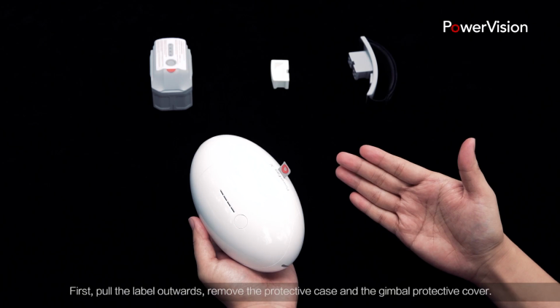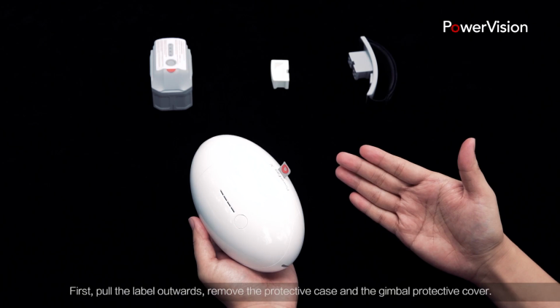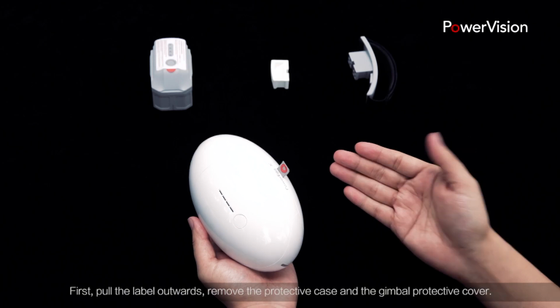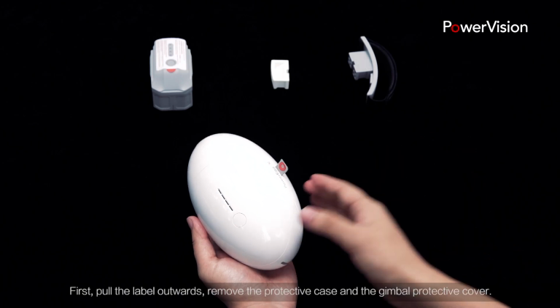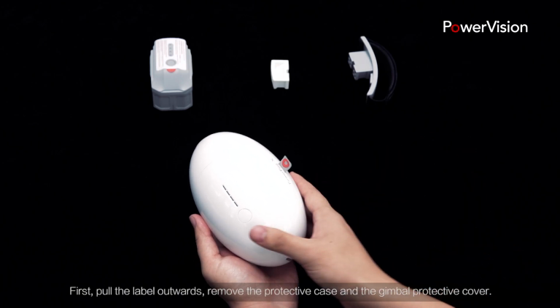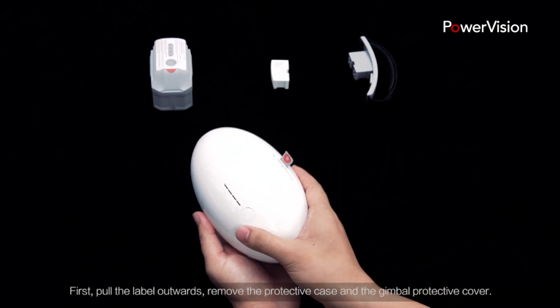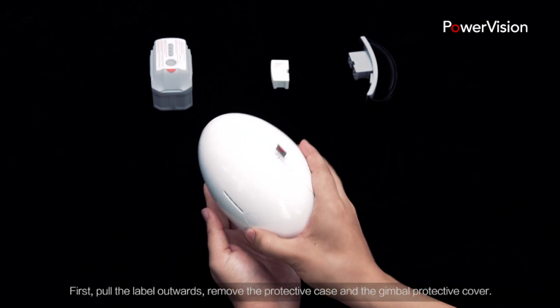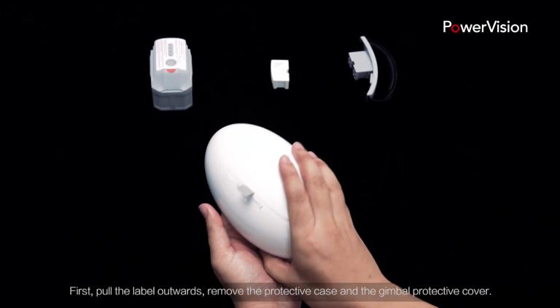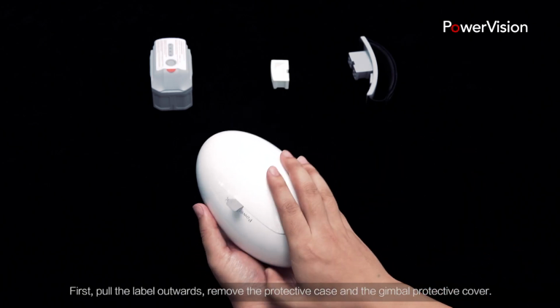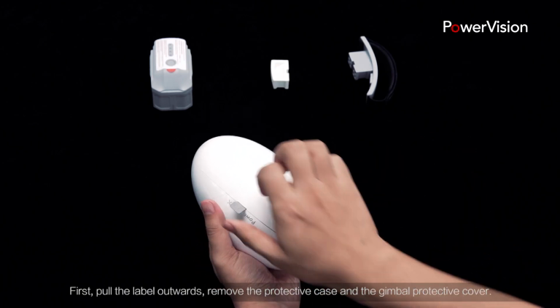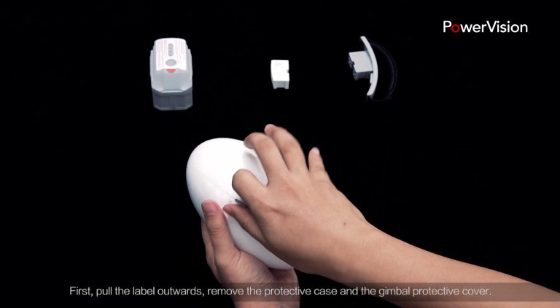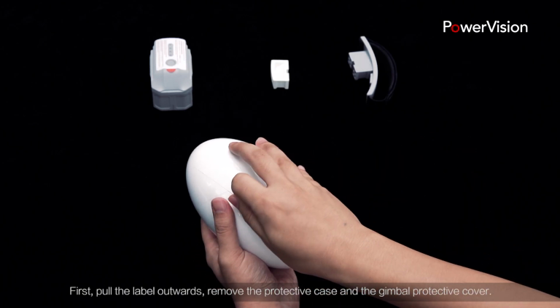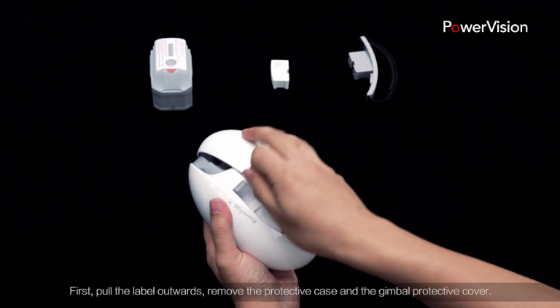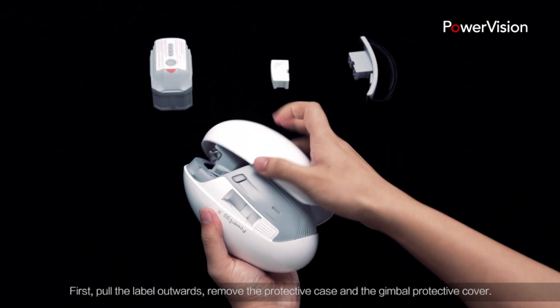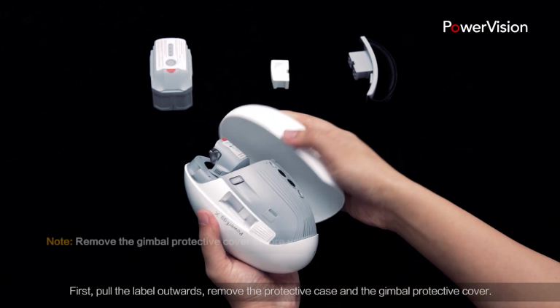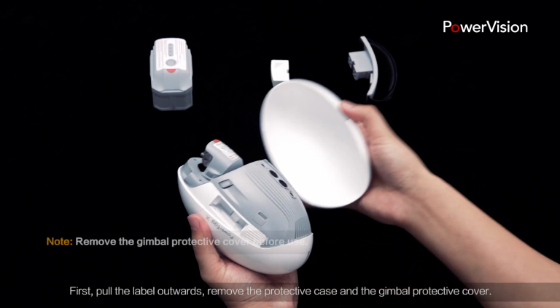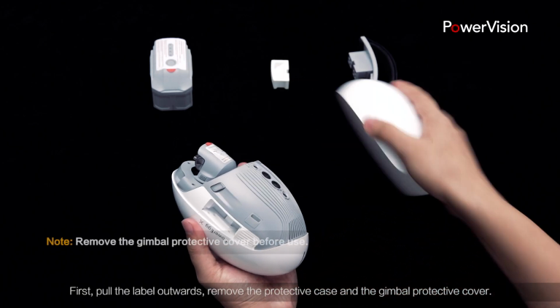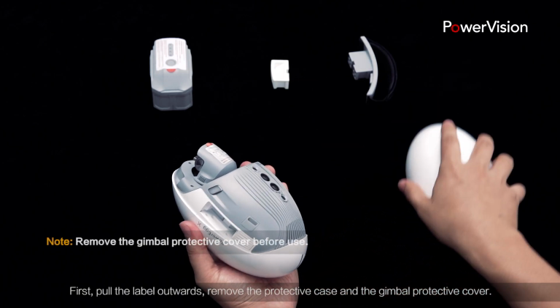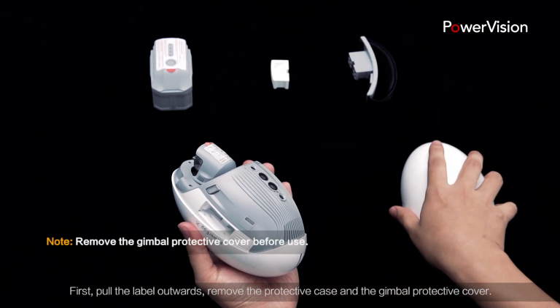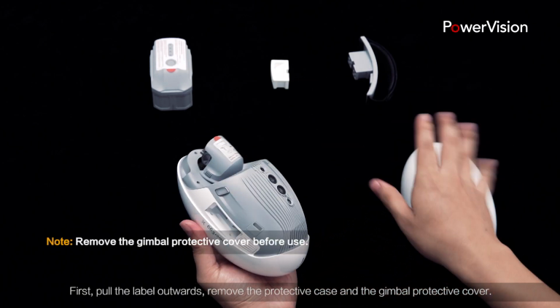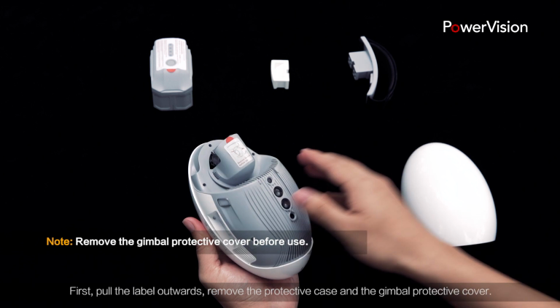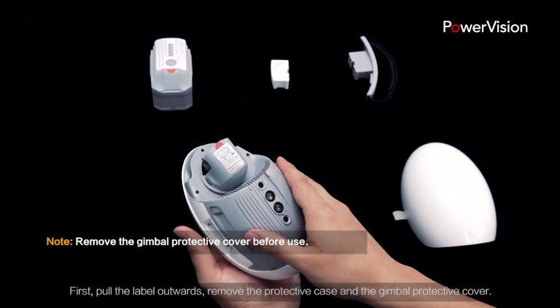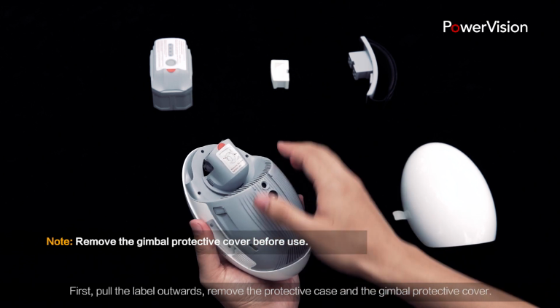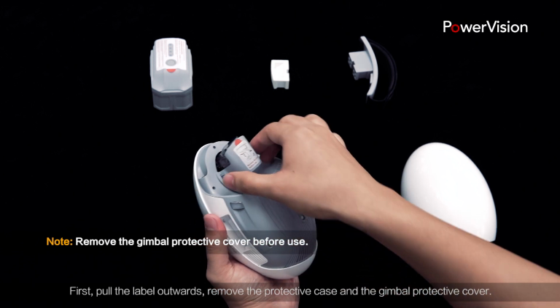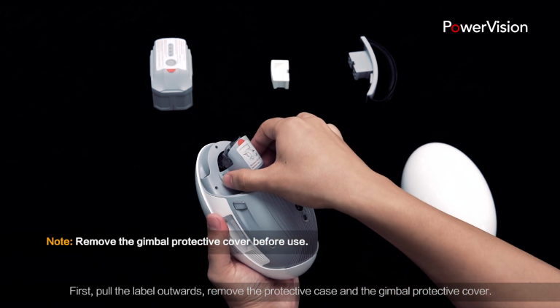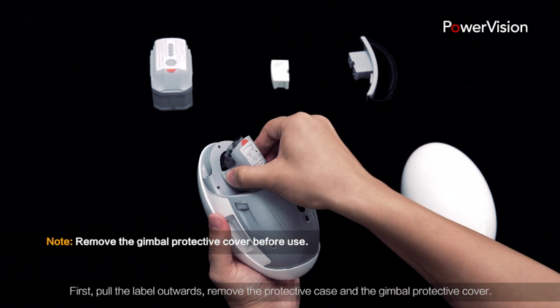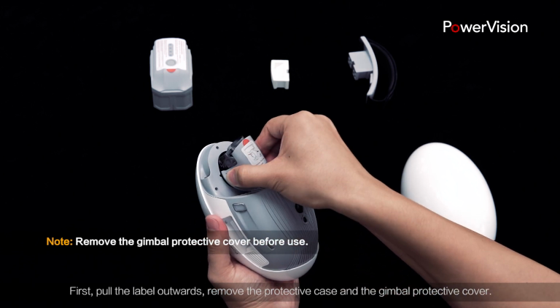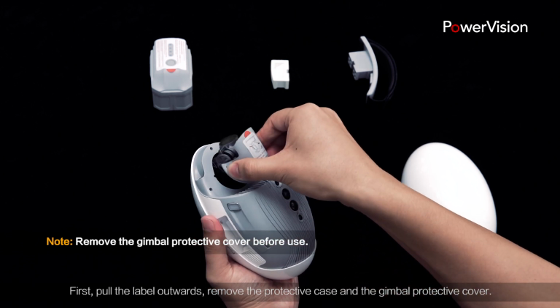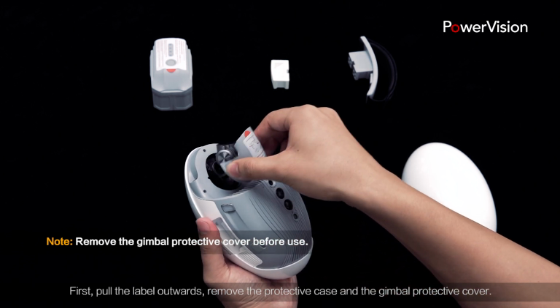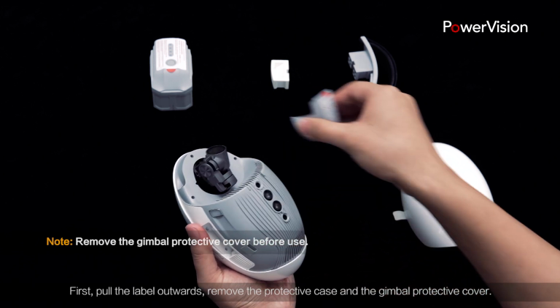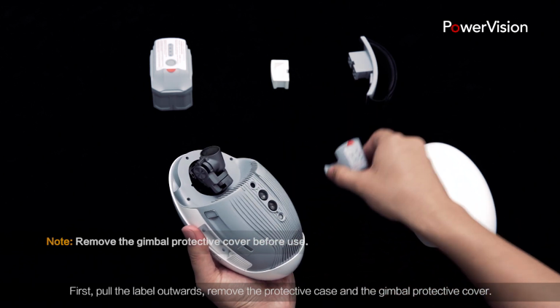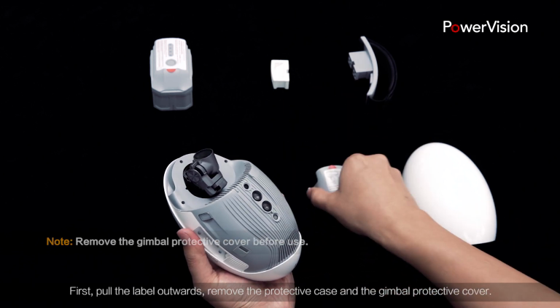First, pull the label outwards, remove the protective case and the gimbal protective cover.